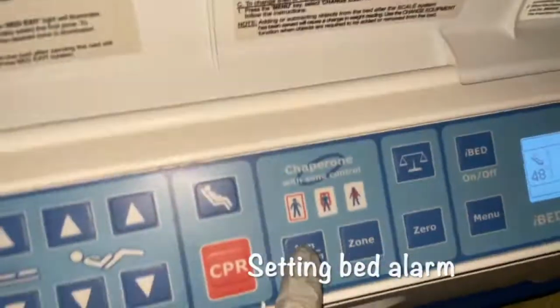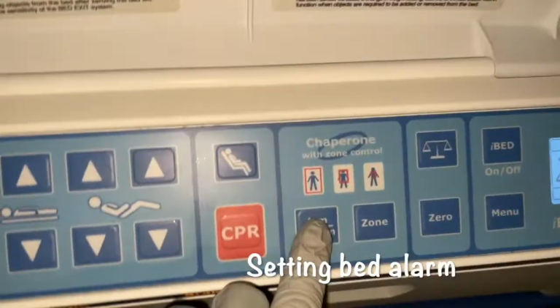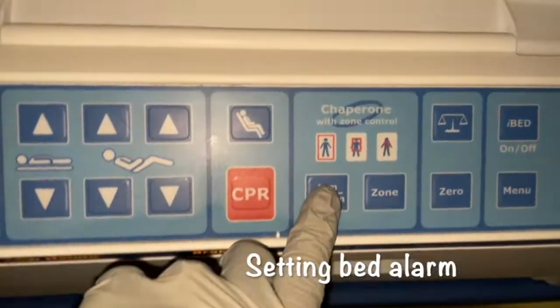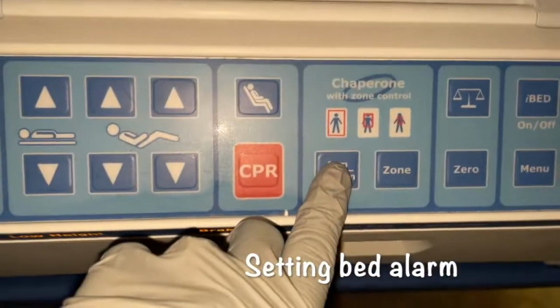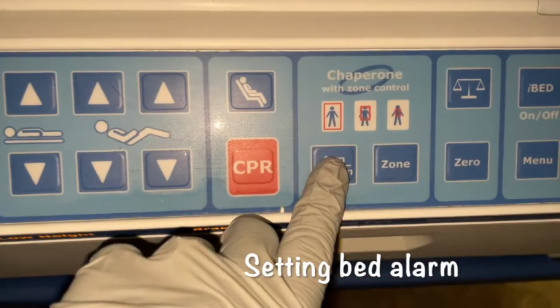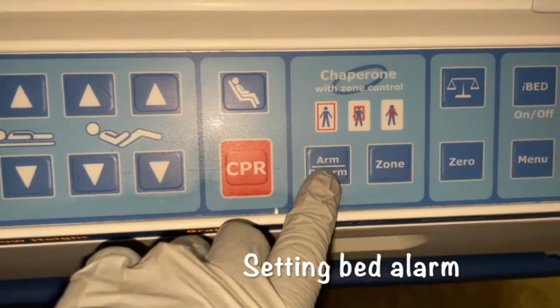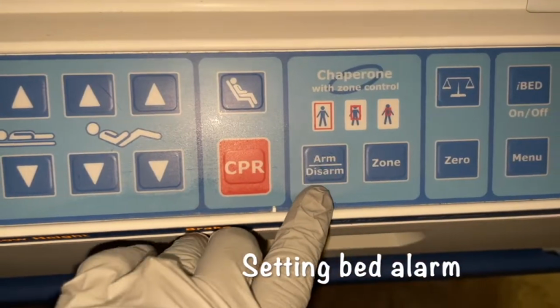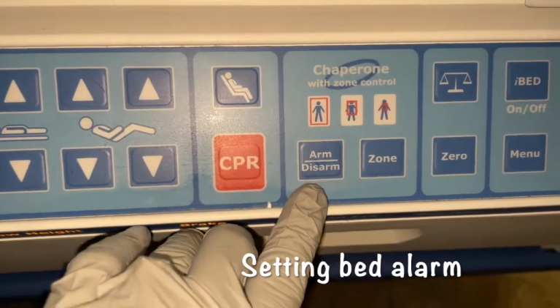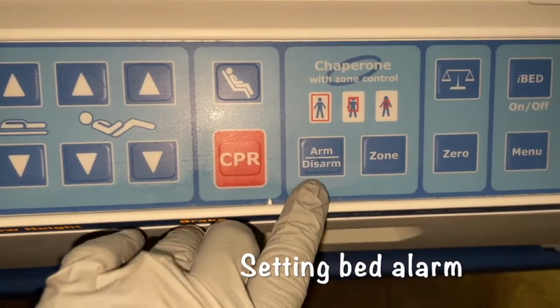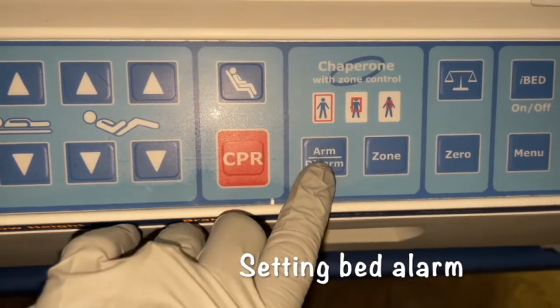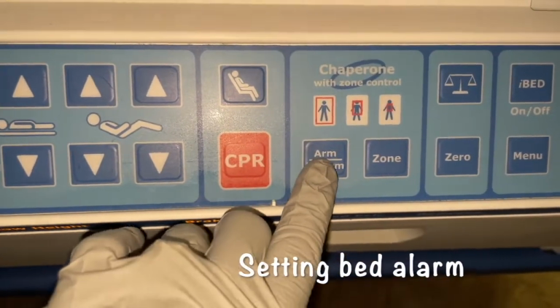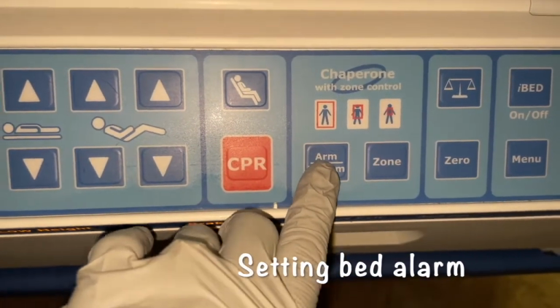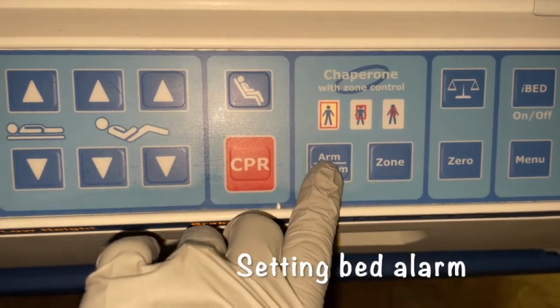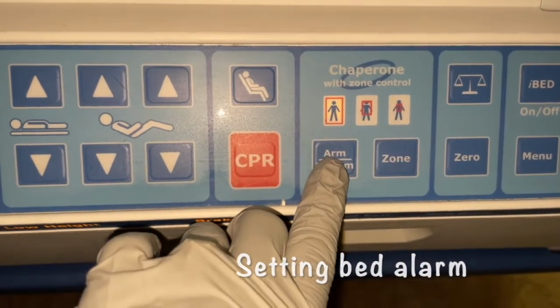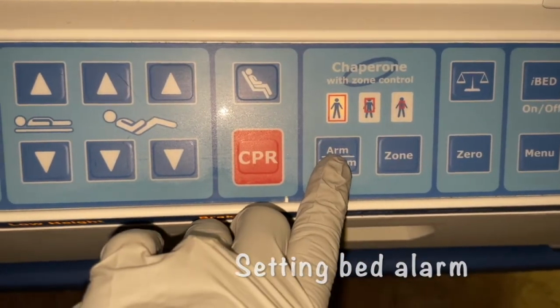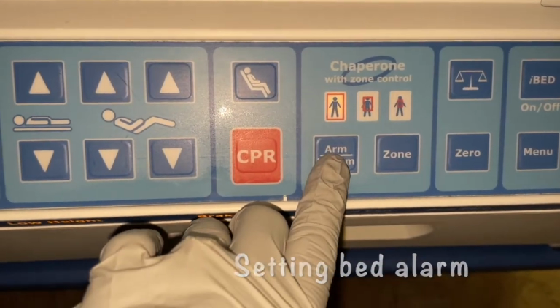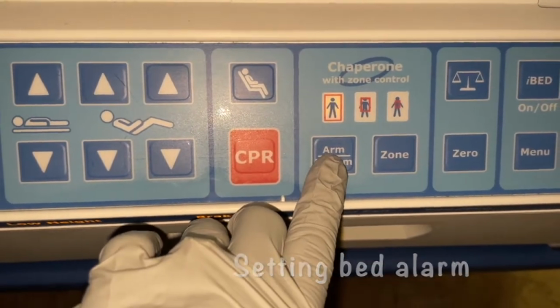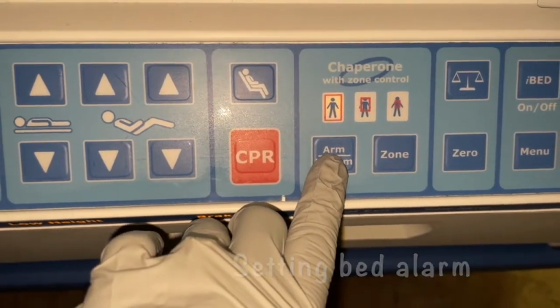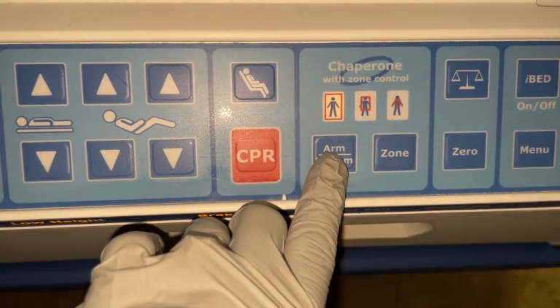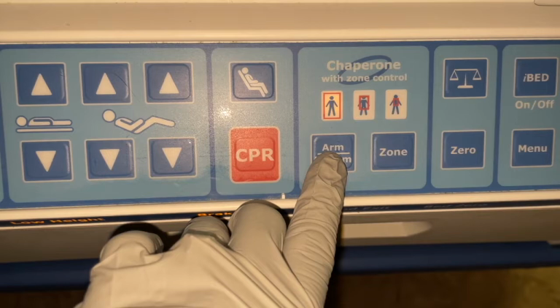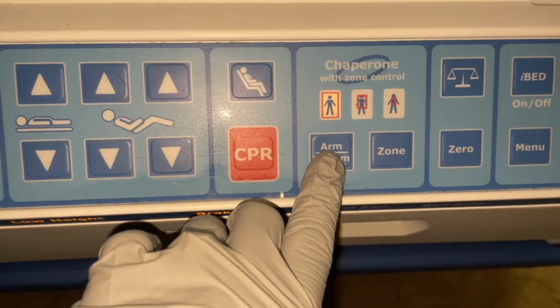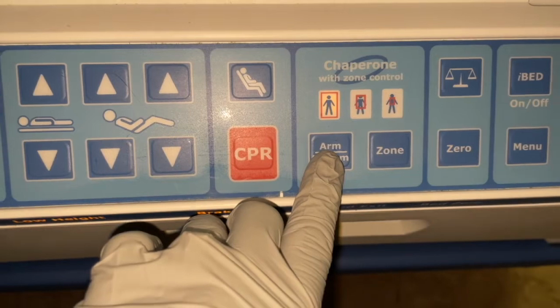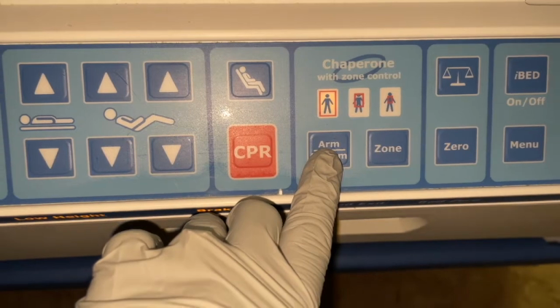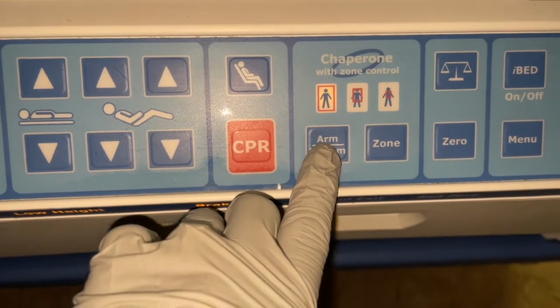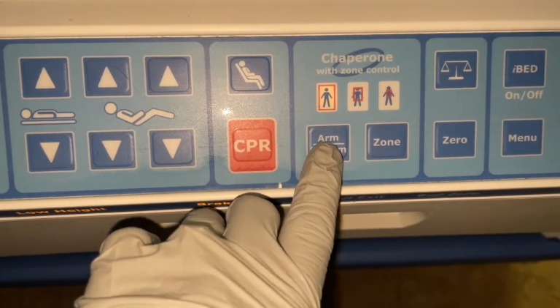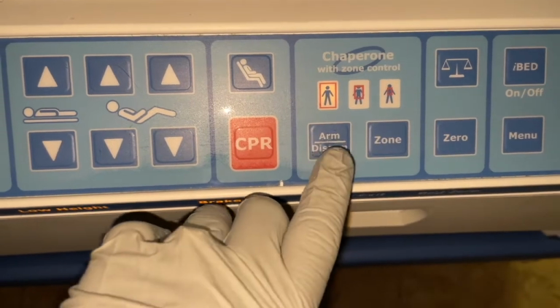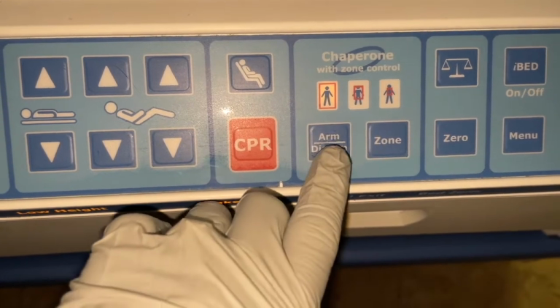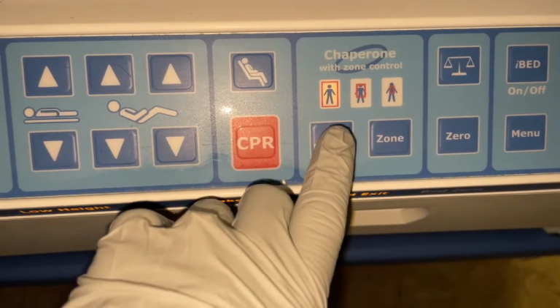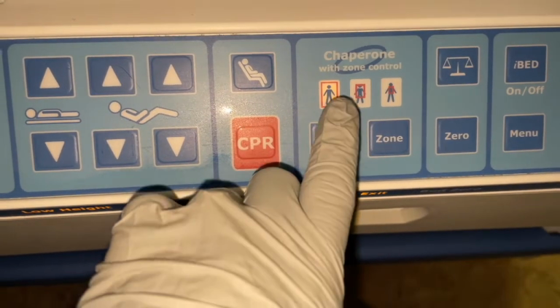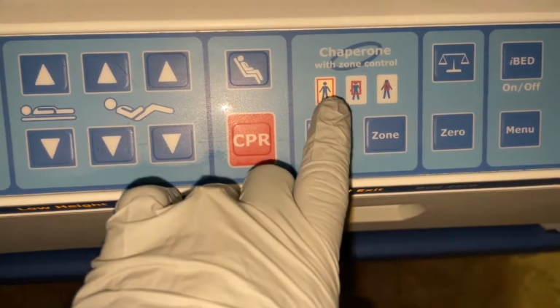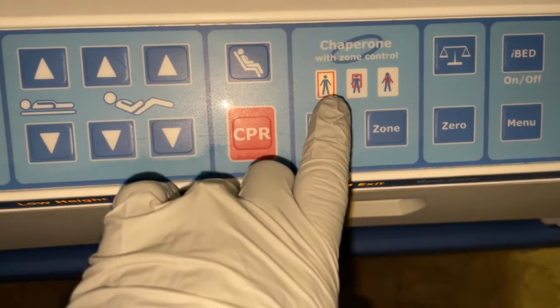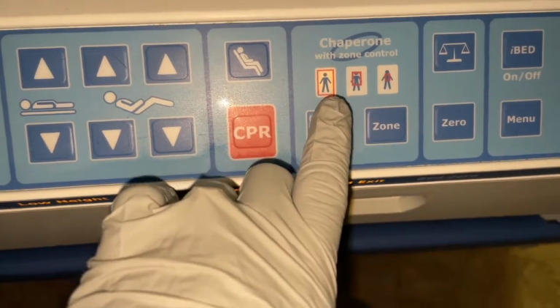When you have a patient who is a fall risk, it's very important to set the bed alarm. Here I am setting the bed alarm.